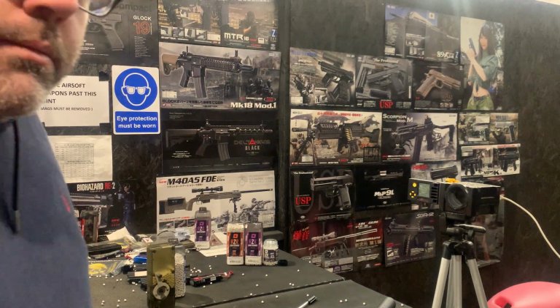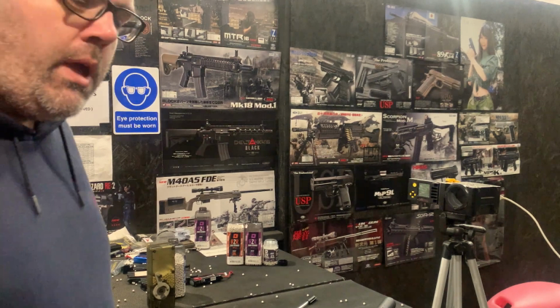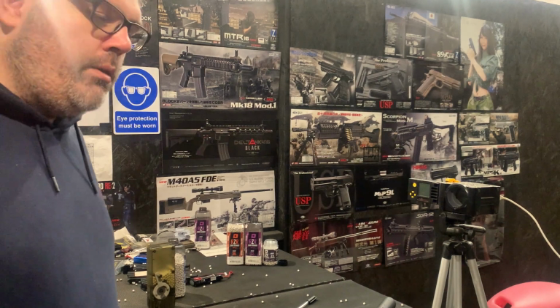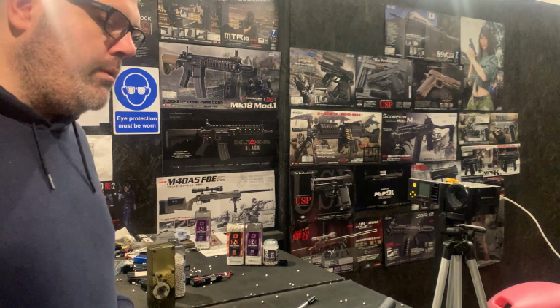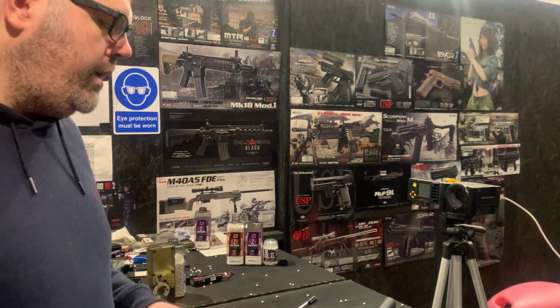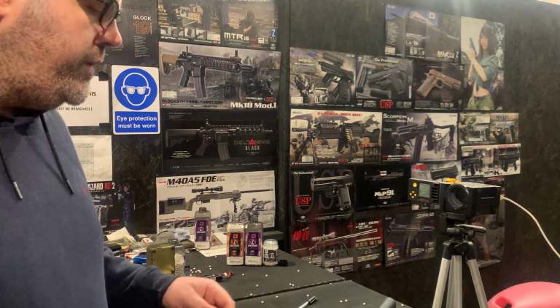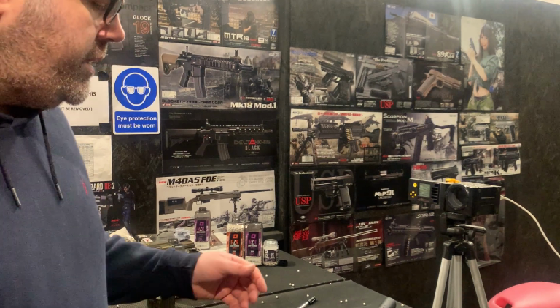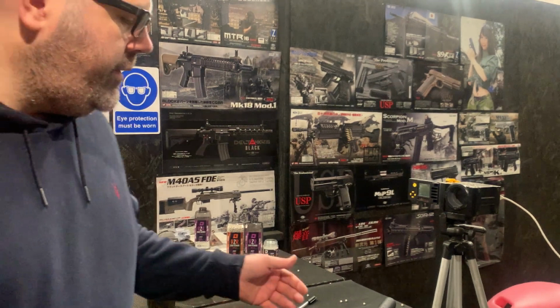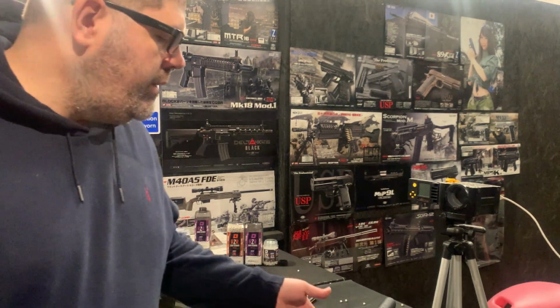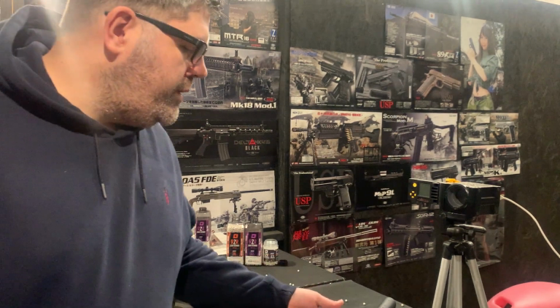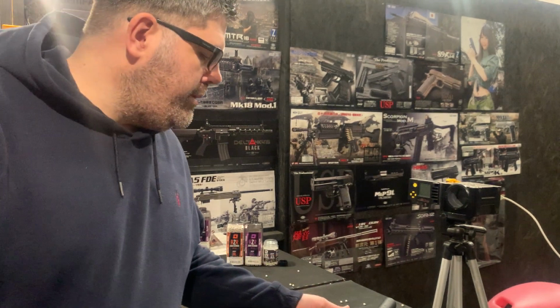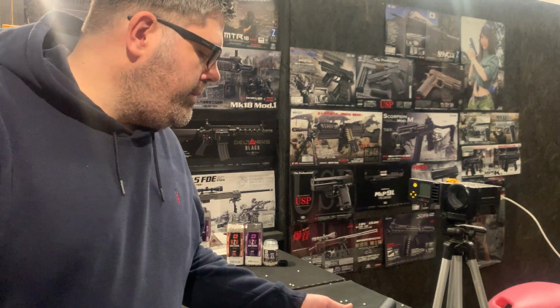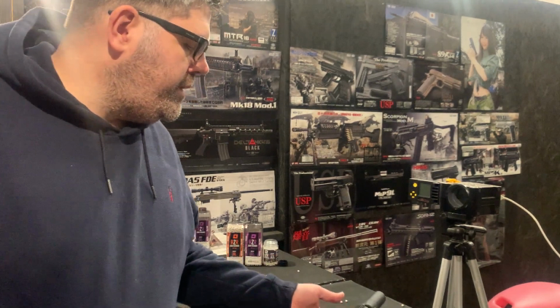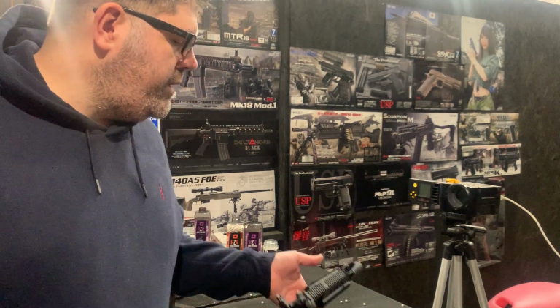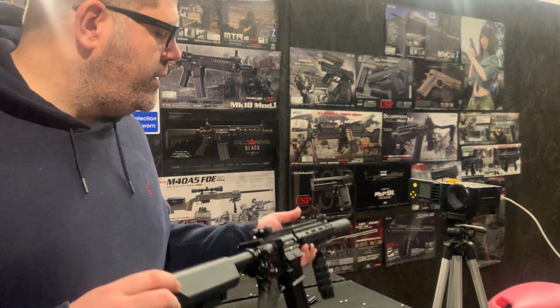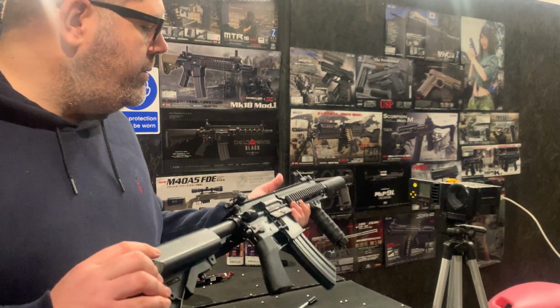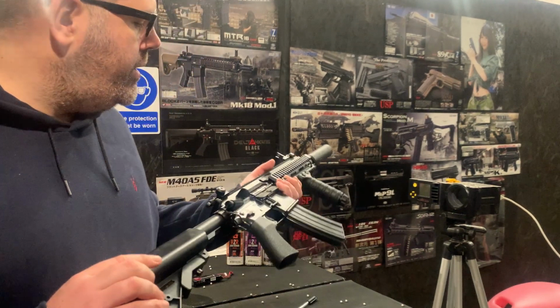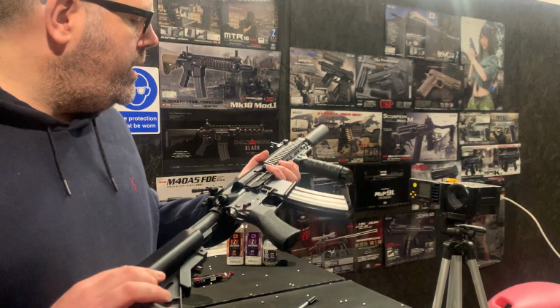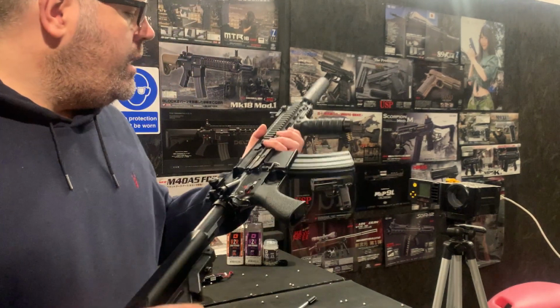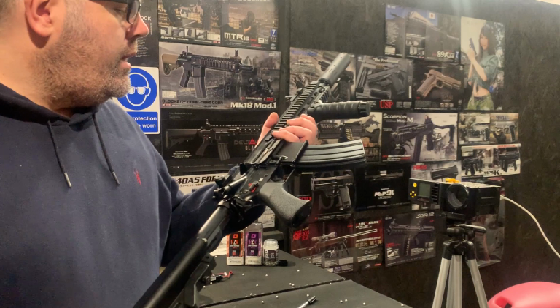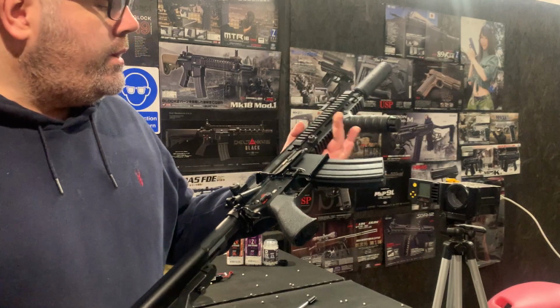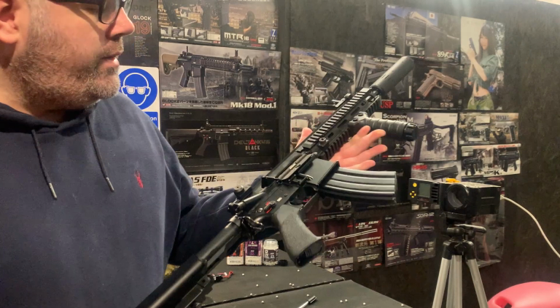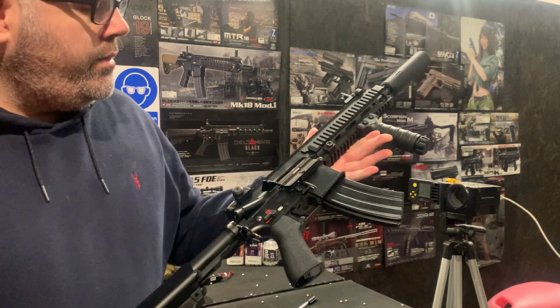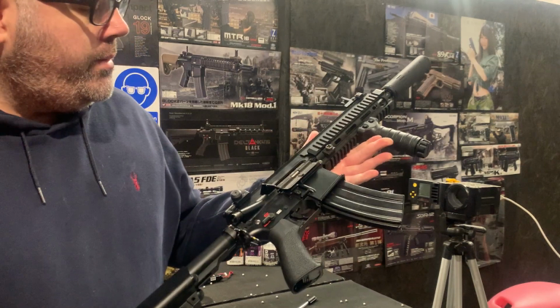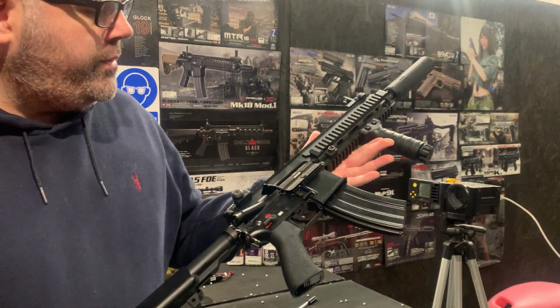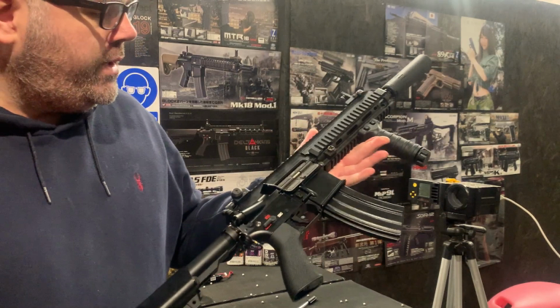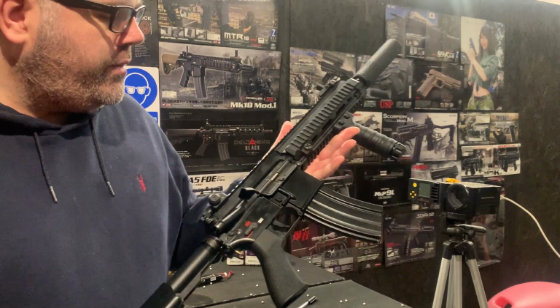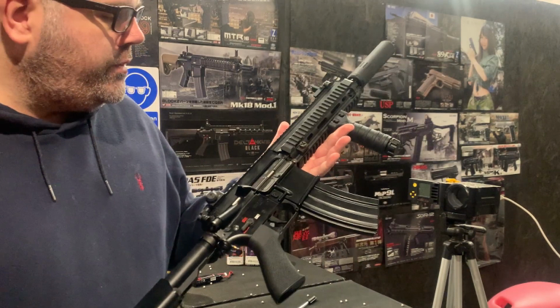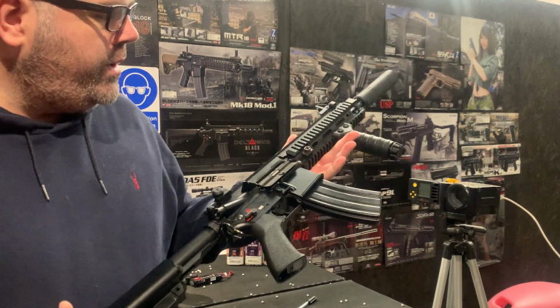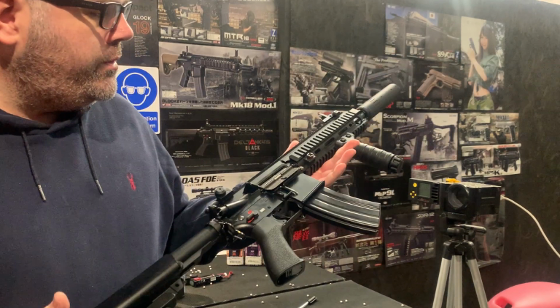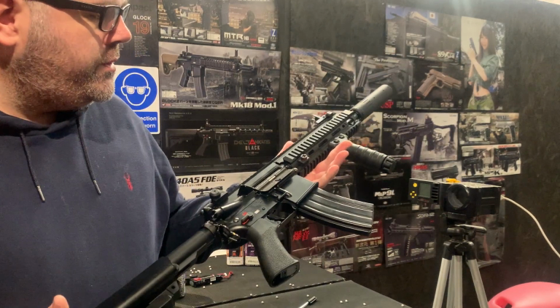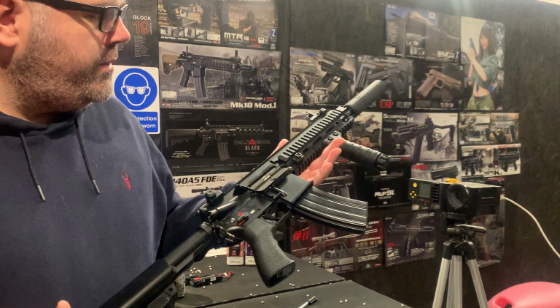Hello, welcome to the Eagle 6 test video. Today we're going to be testing this Tokimaru DevGrew, which is the Next Generation Recoil Shock series.